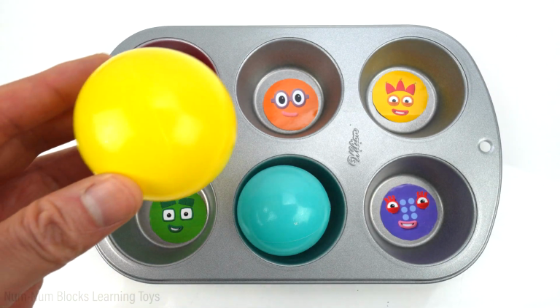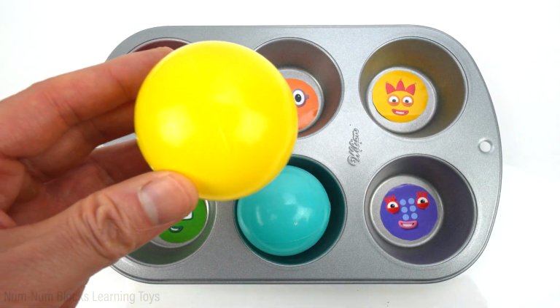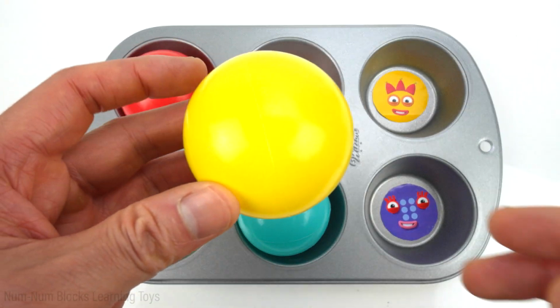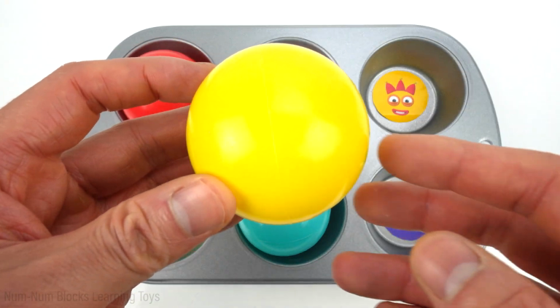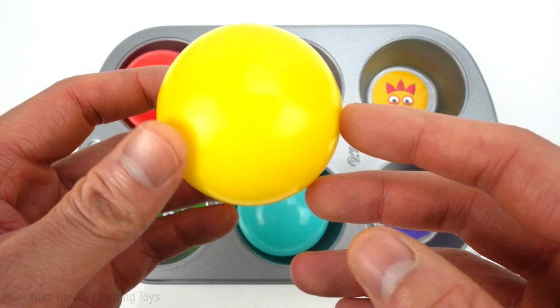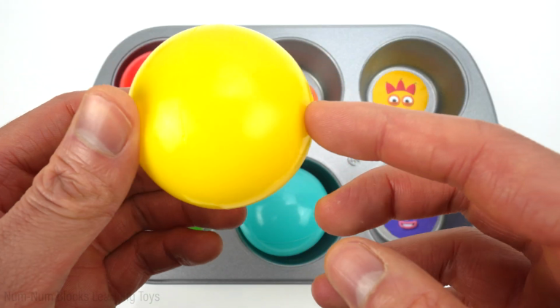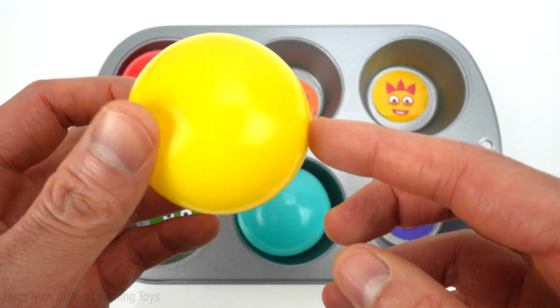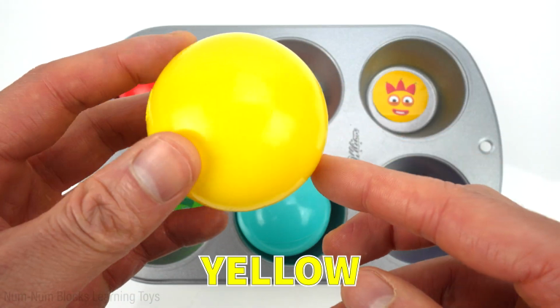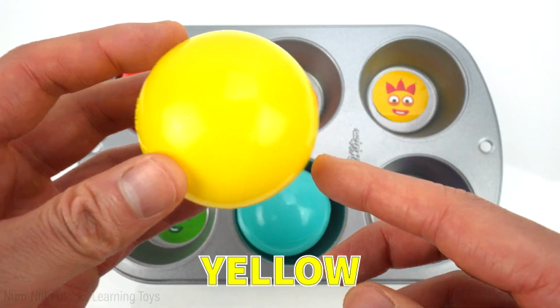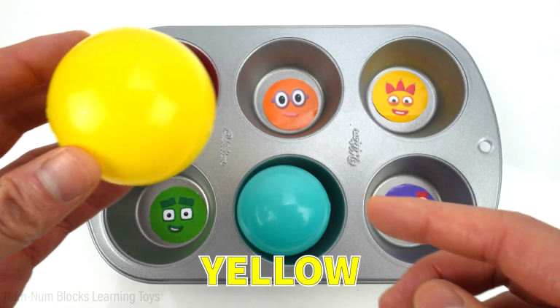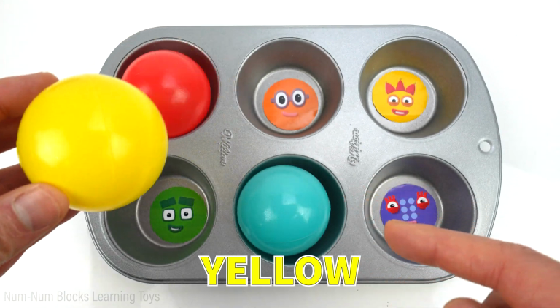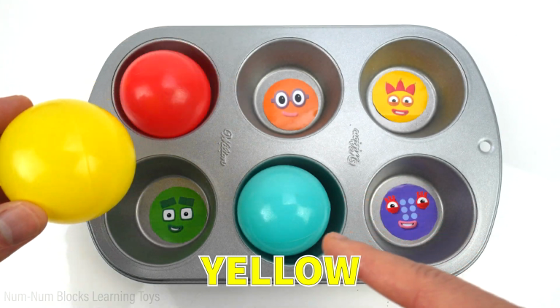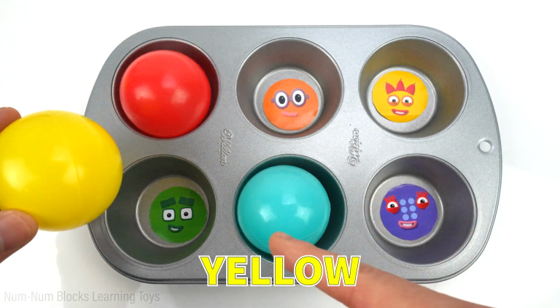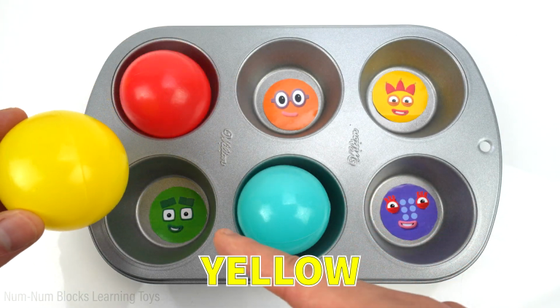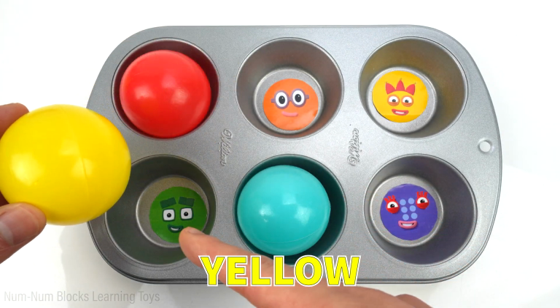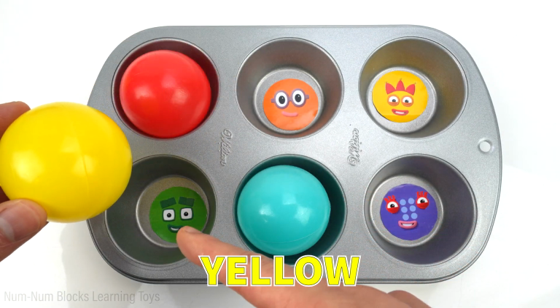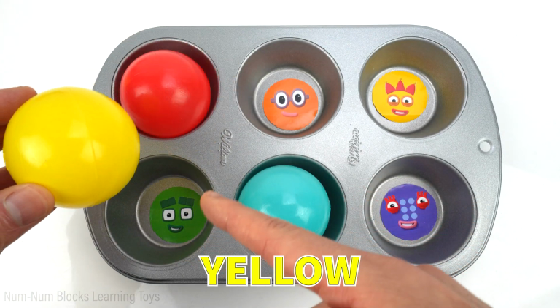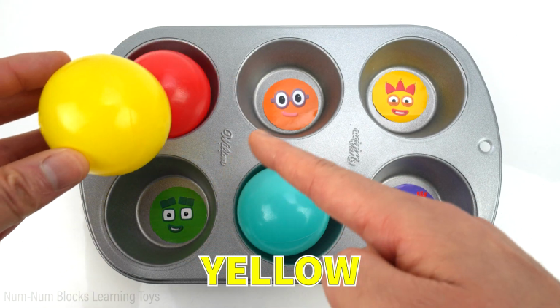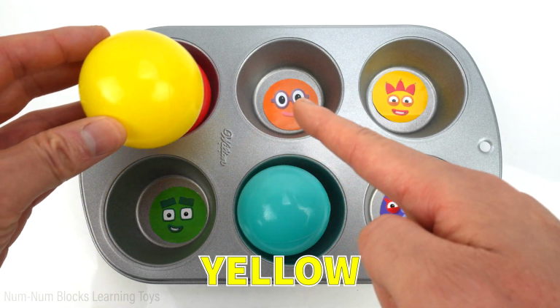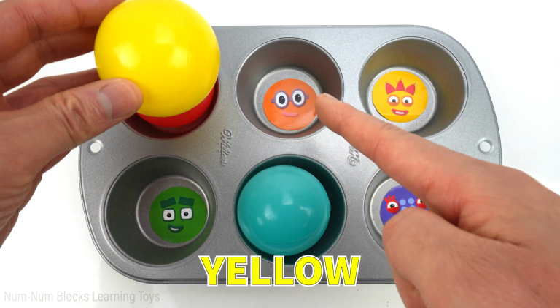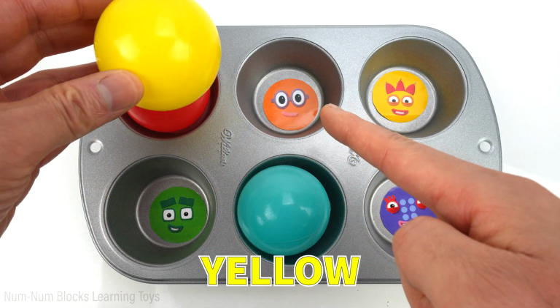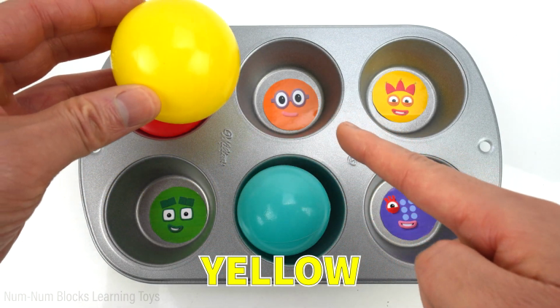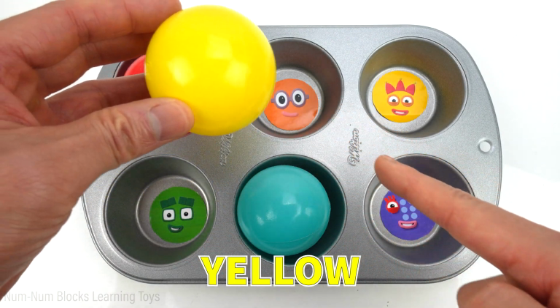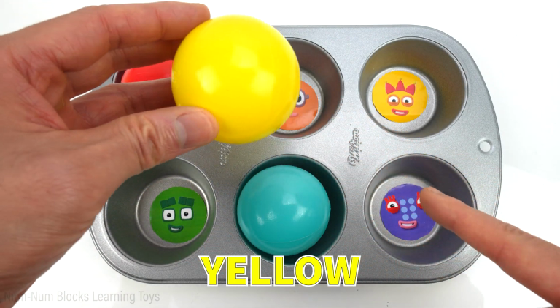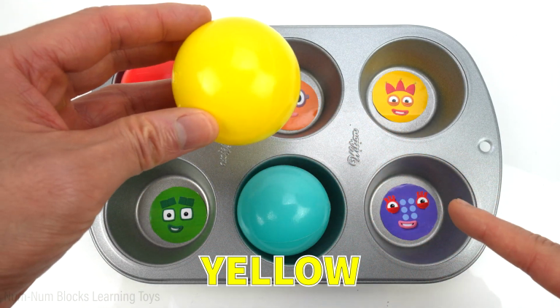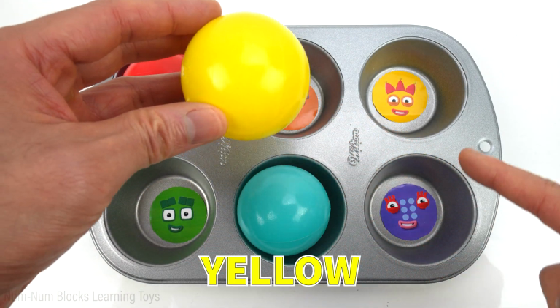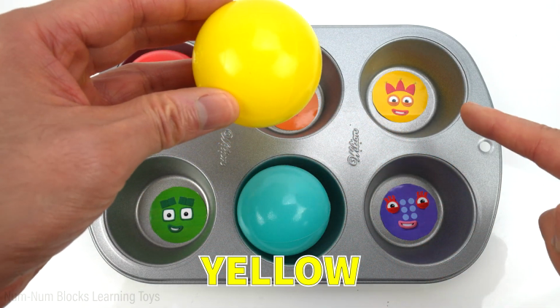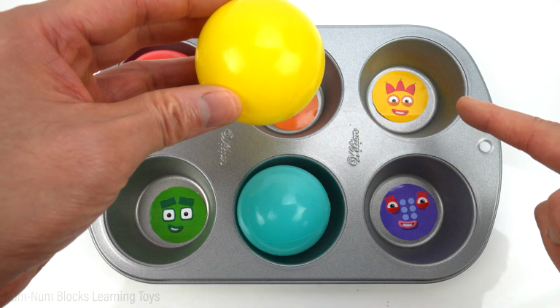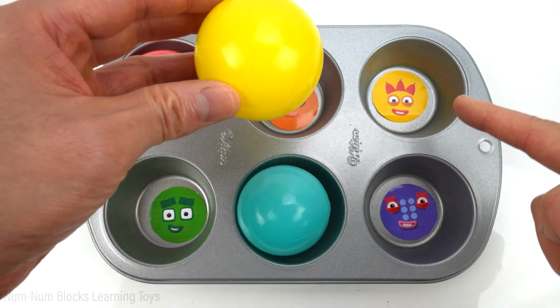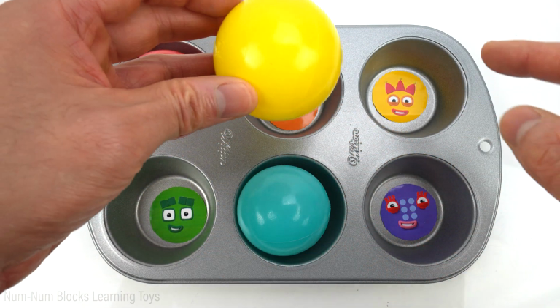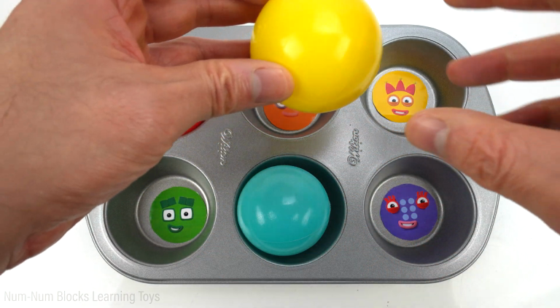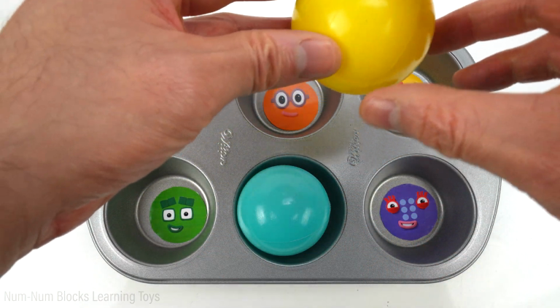The next color is yellow. Three is yellow.